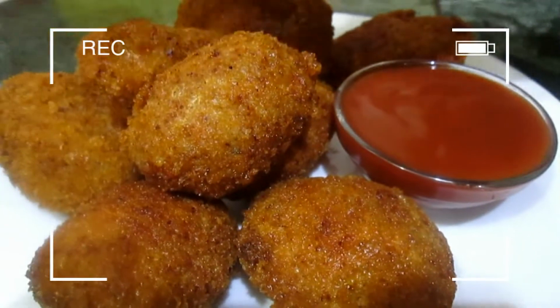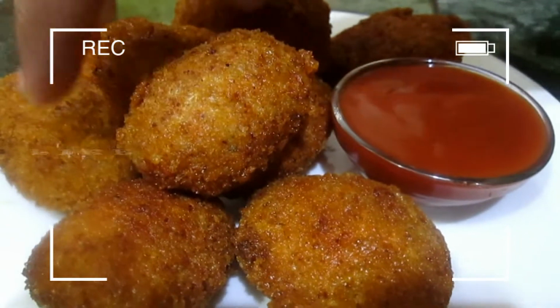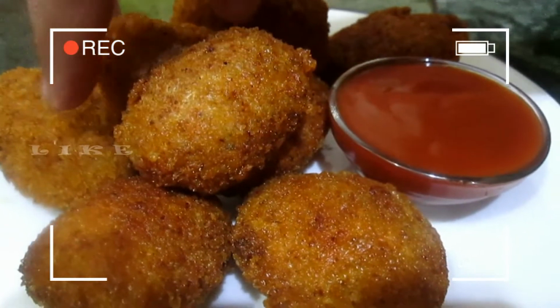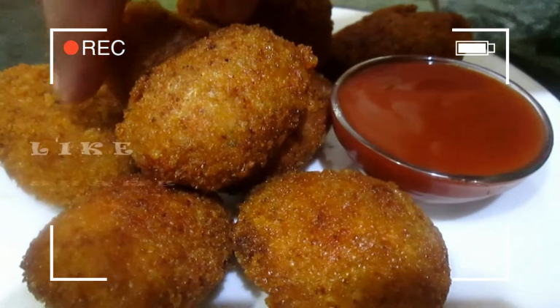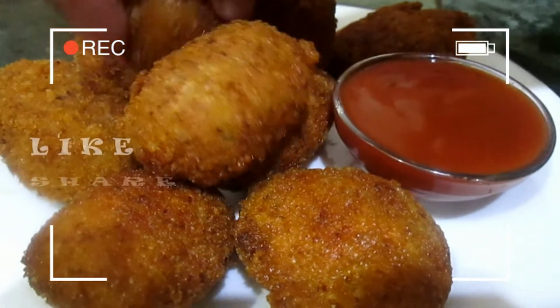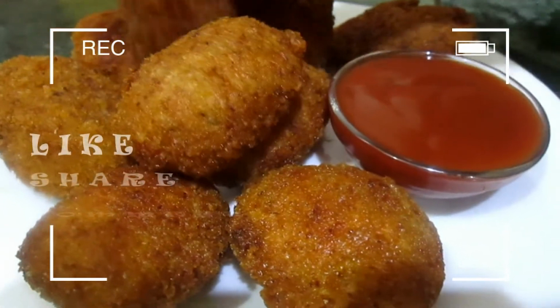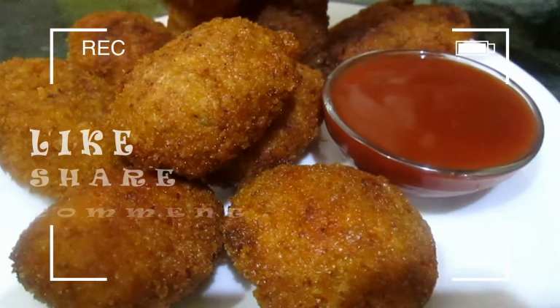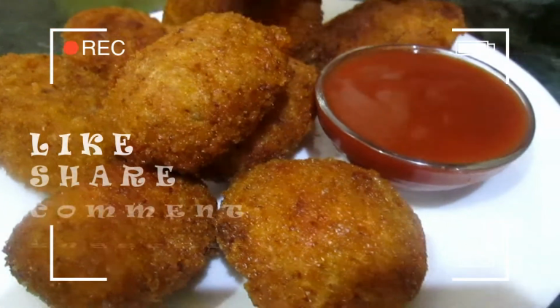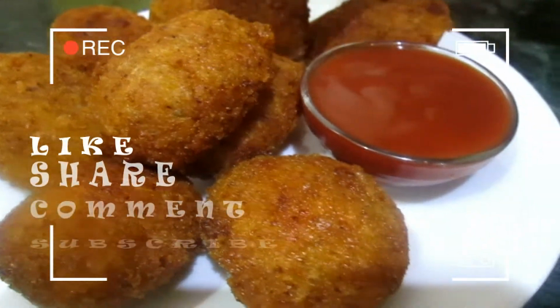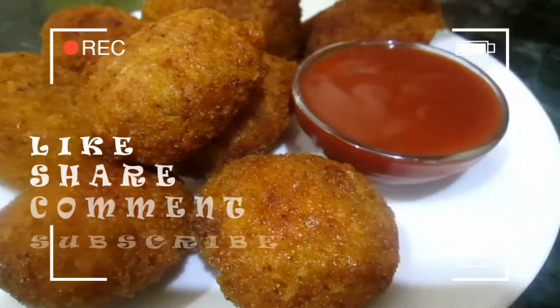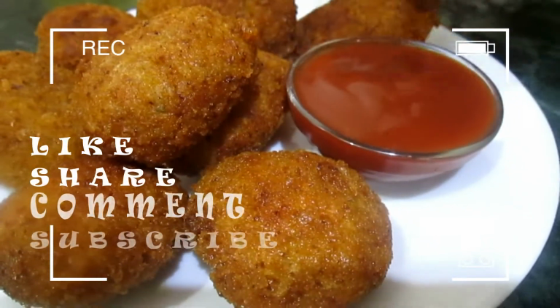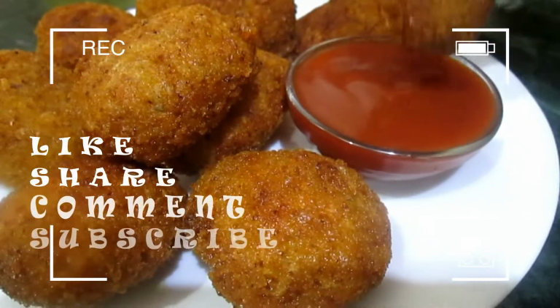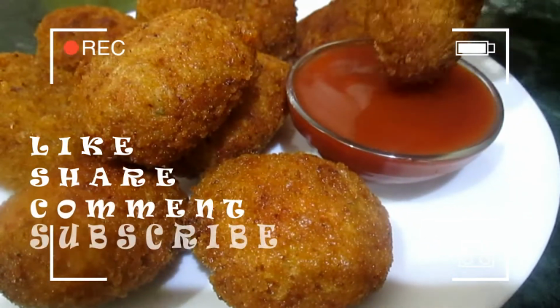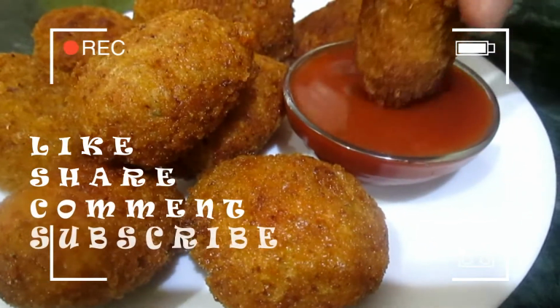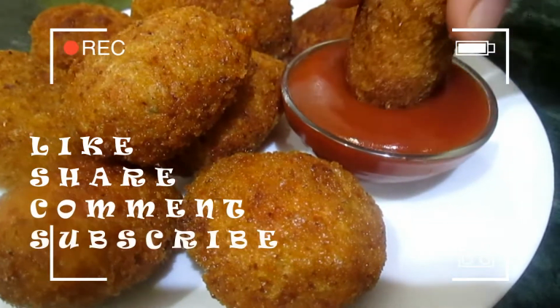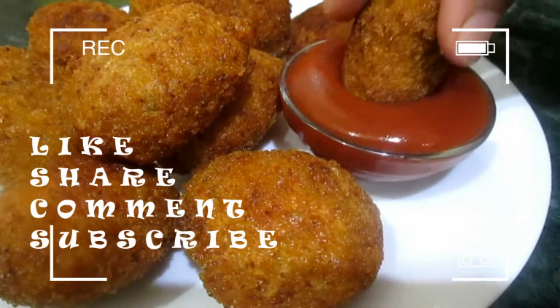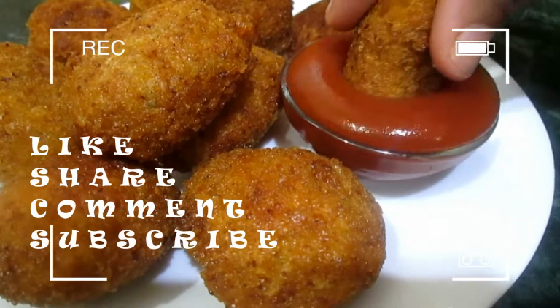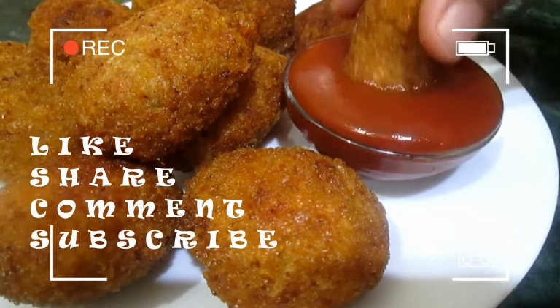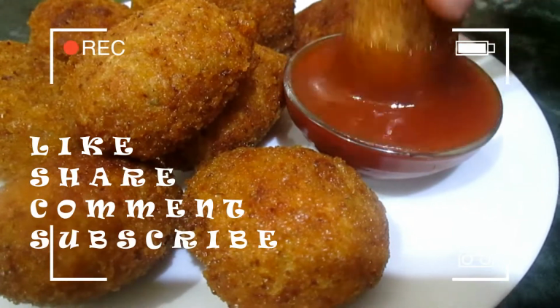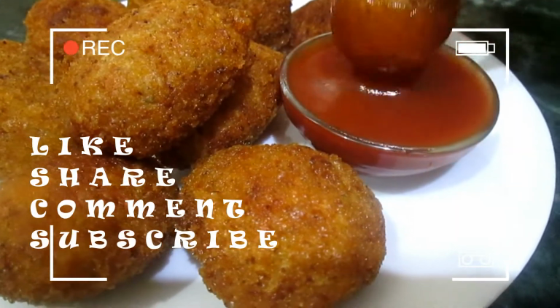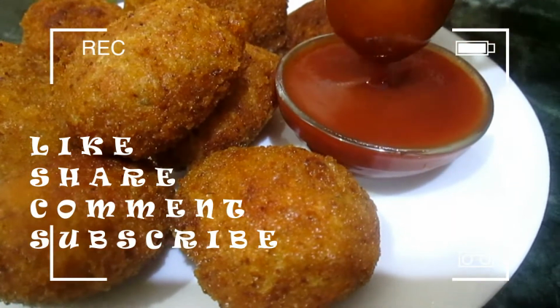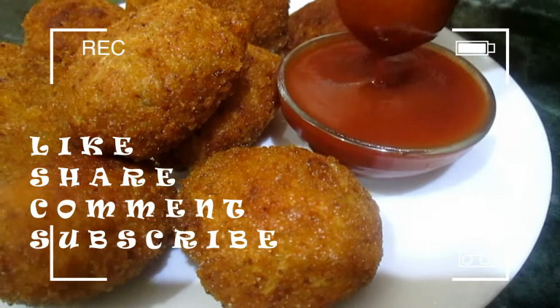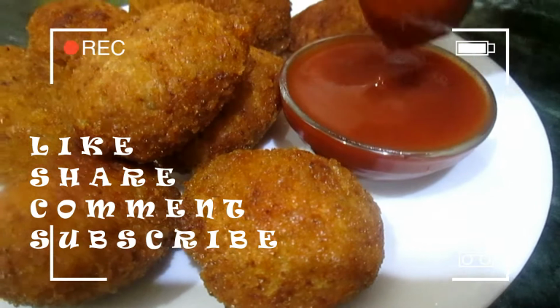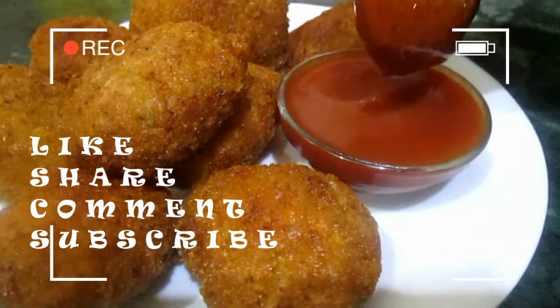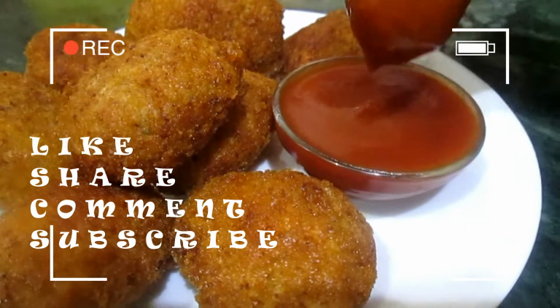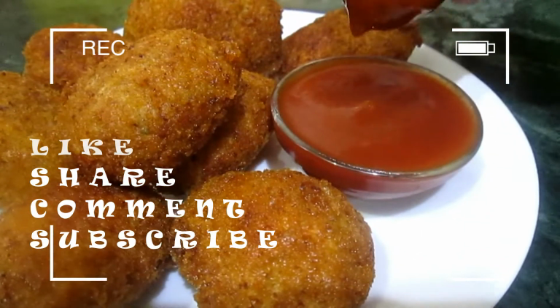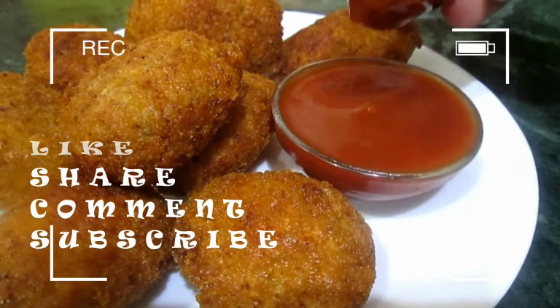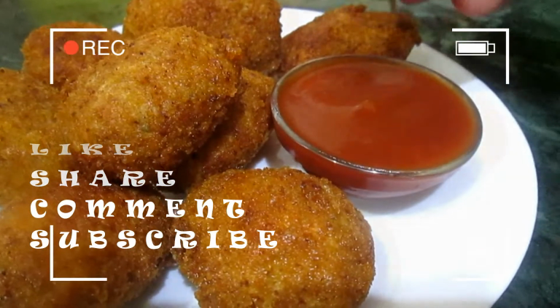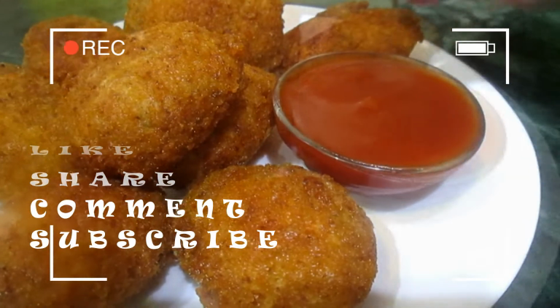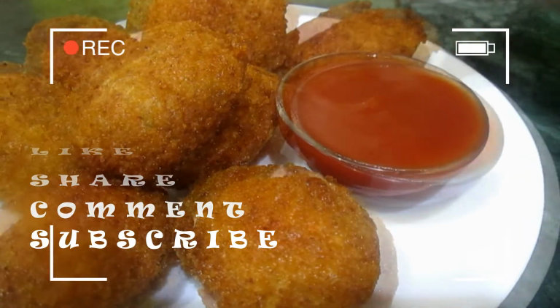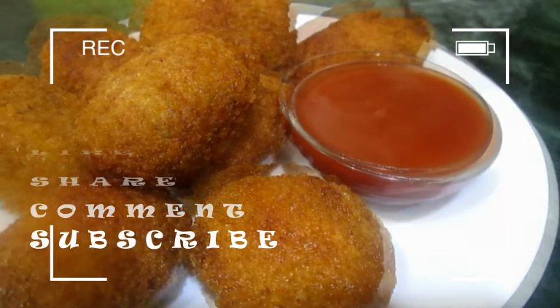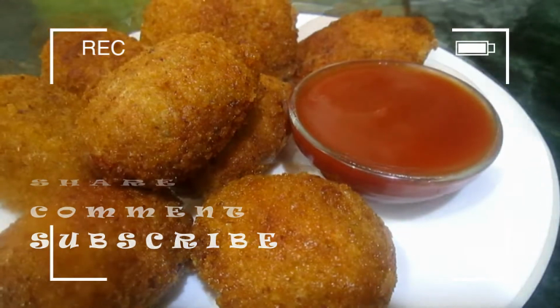Hello everyone and welcome to my kitchen. Today we are going to make chicken nuggets, so let's begin making it.